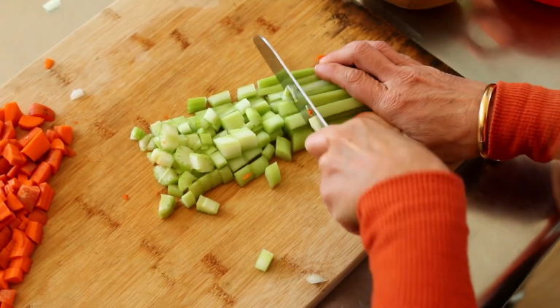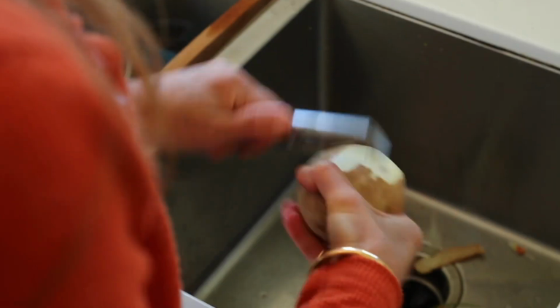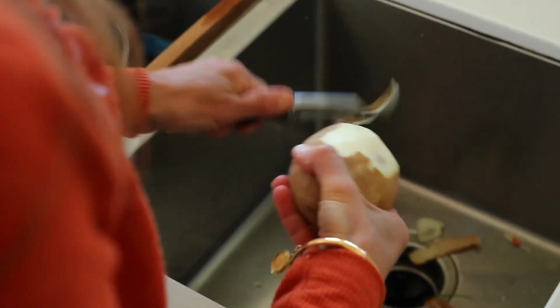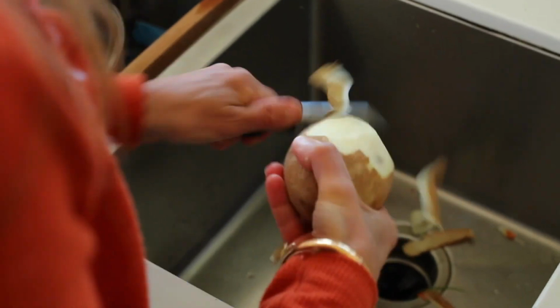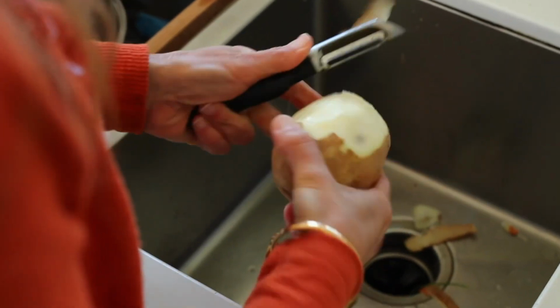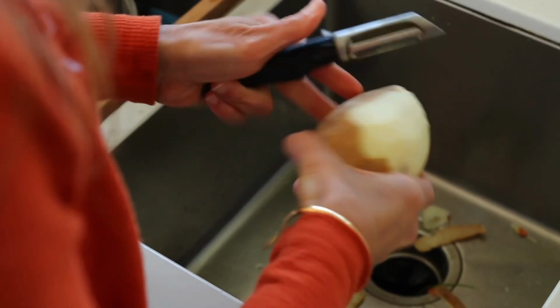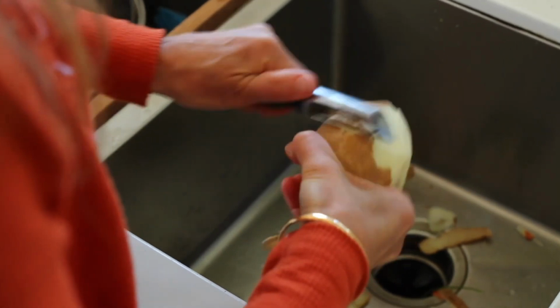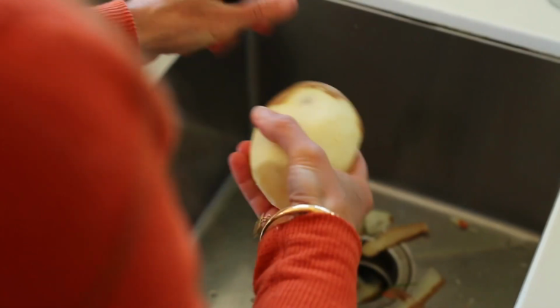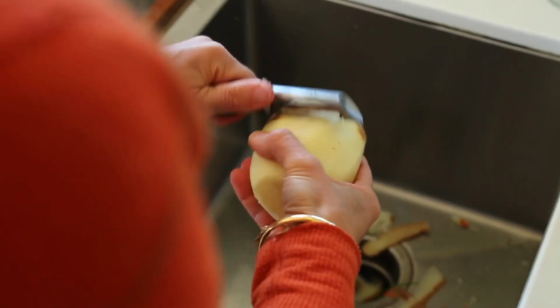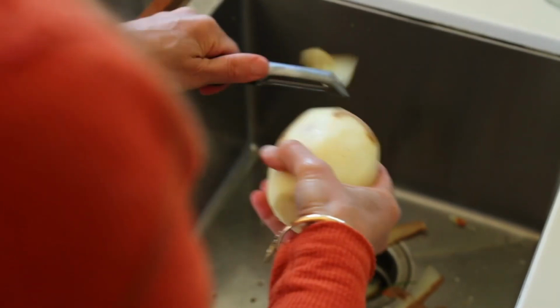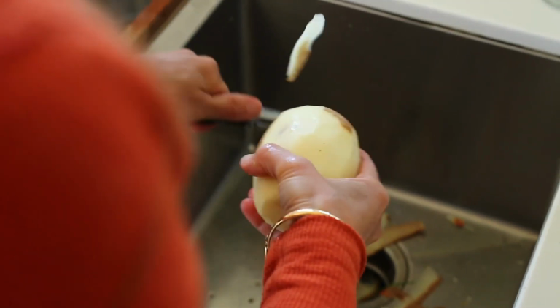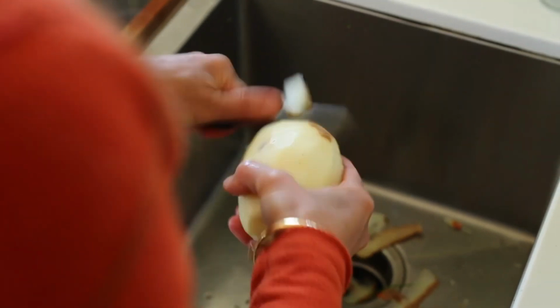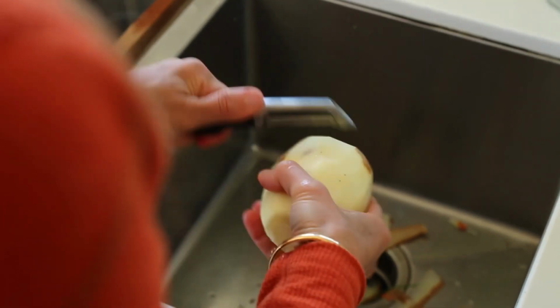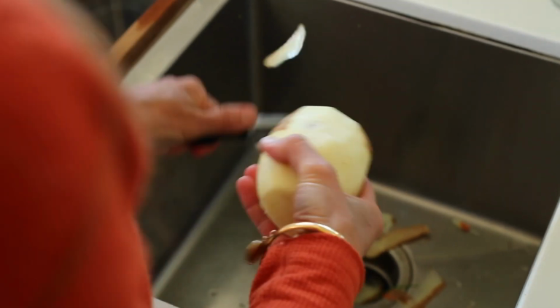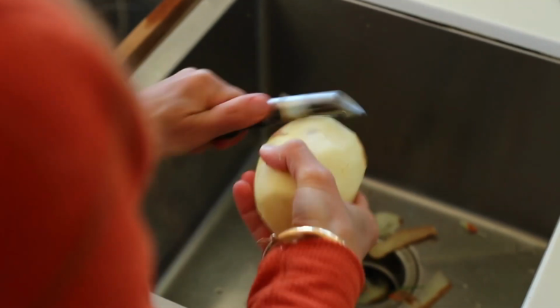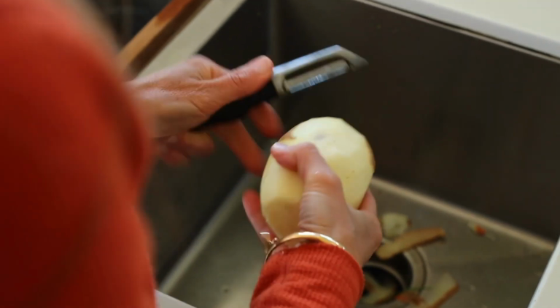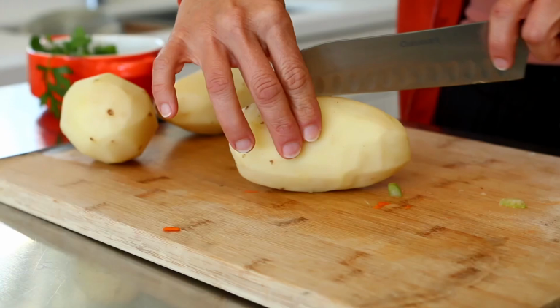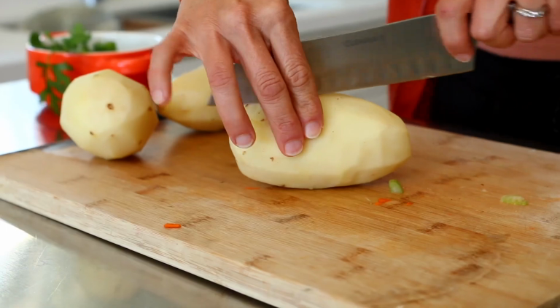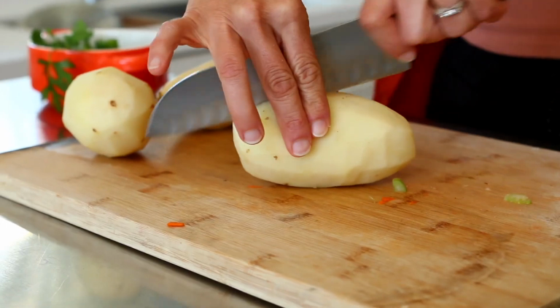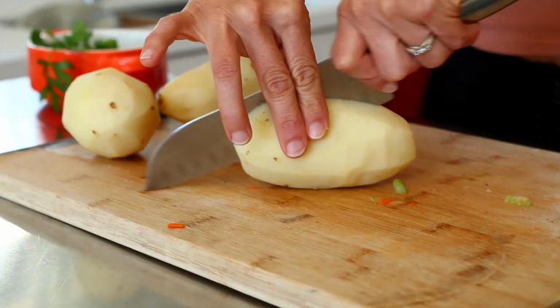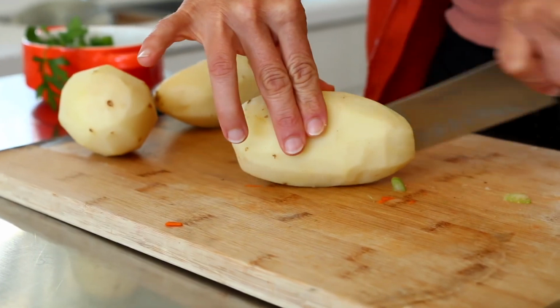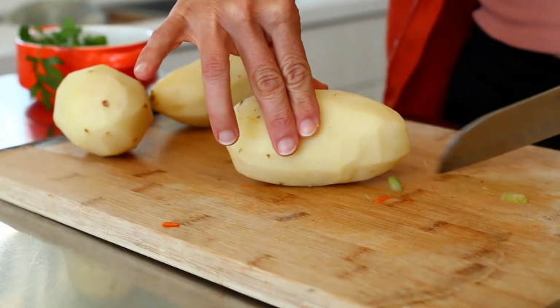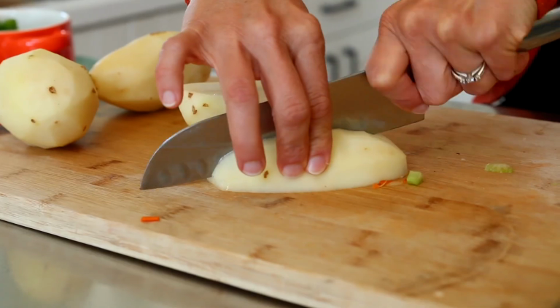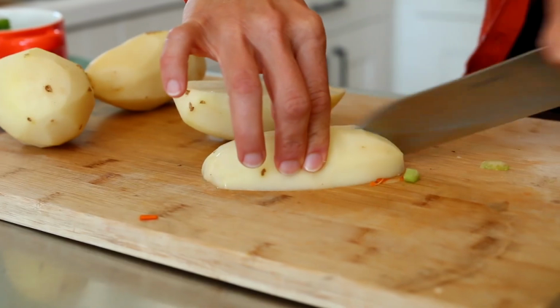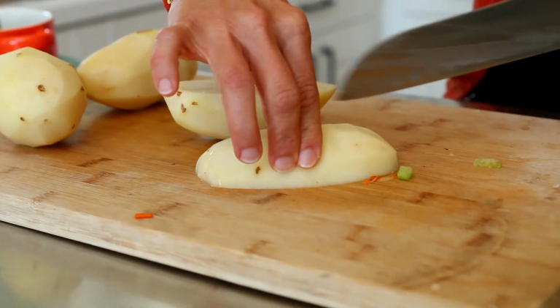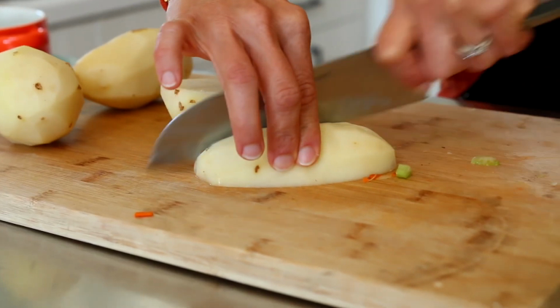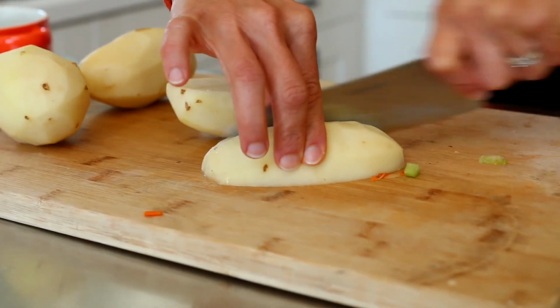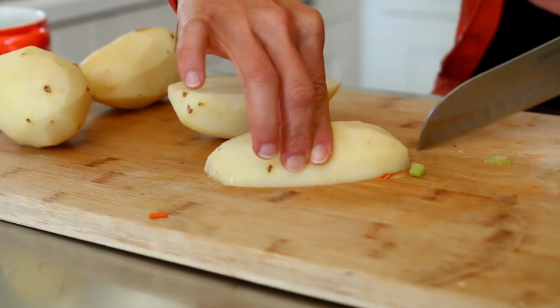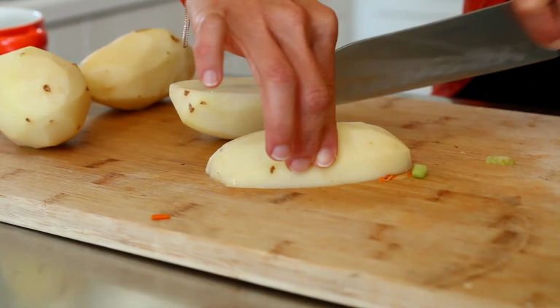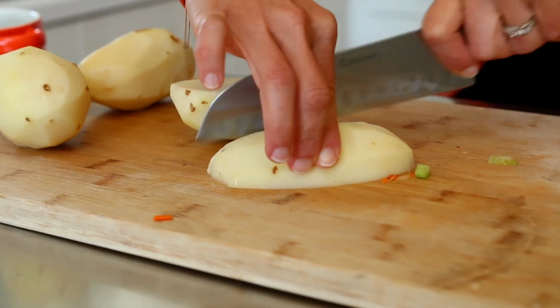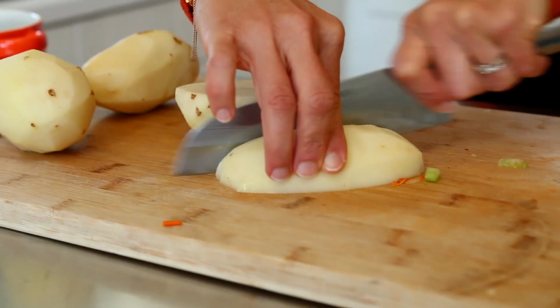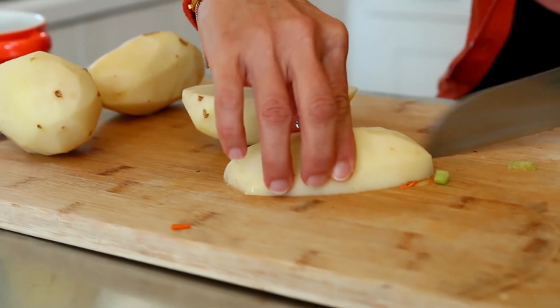Peeling and cubing three medium potatoes — and these could be sweet potatoes if you don't have regular potatoes; that would work out just fine.